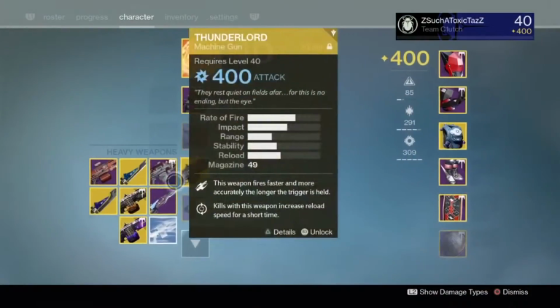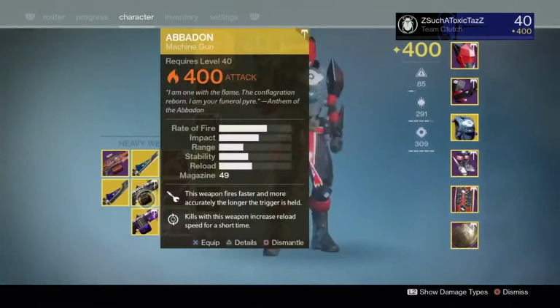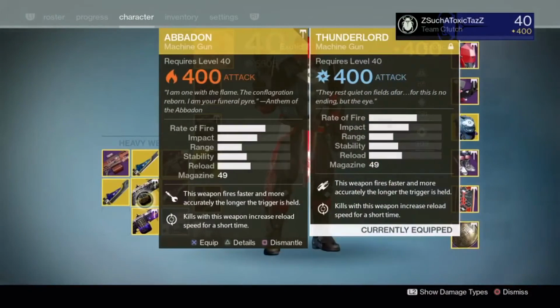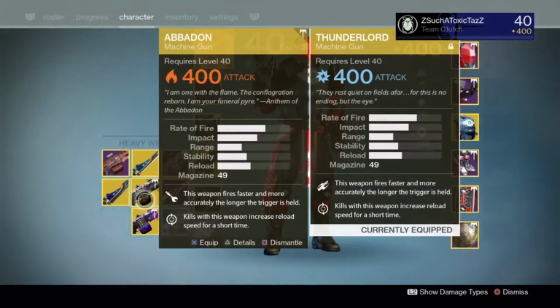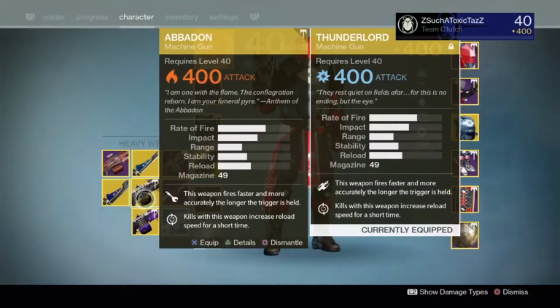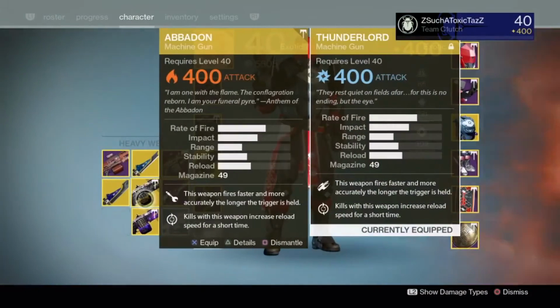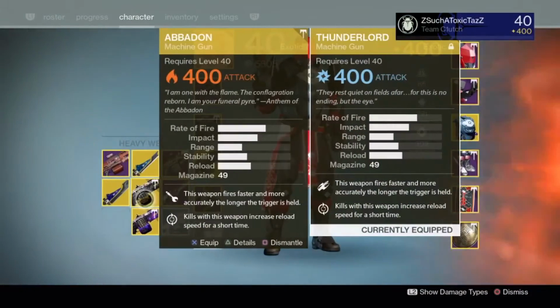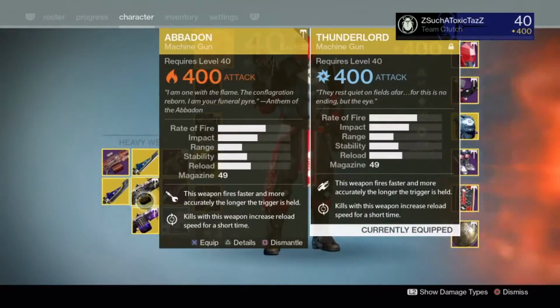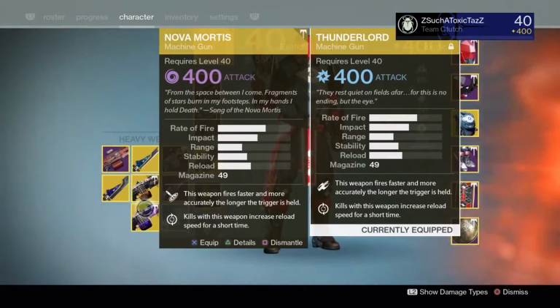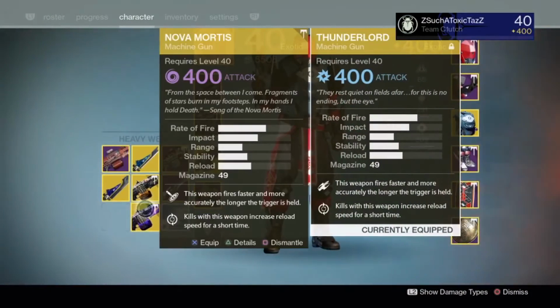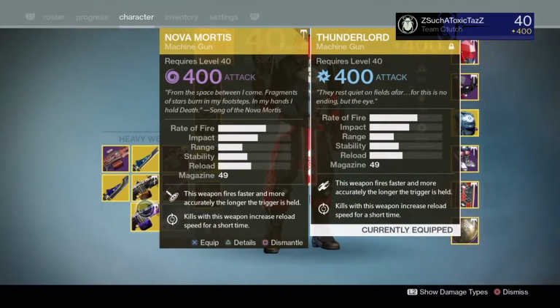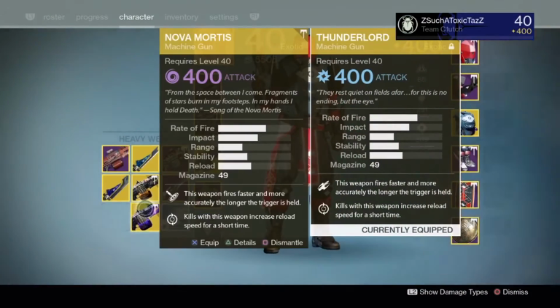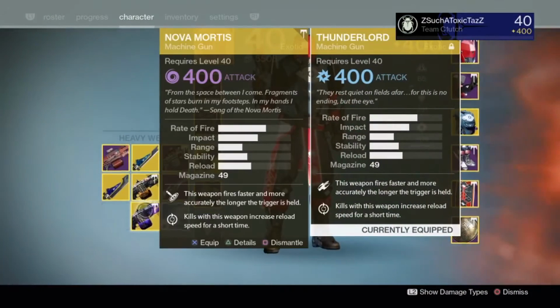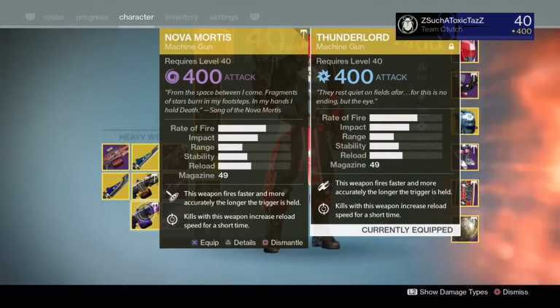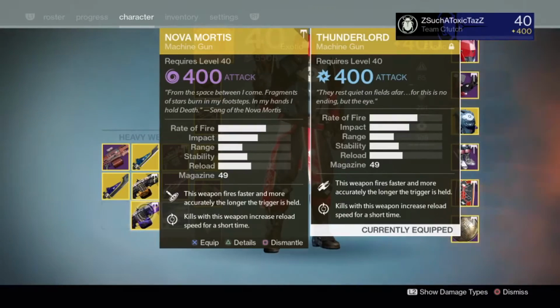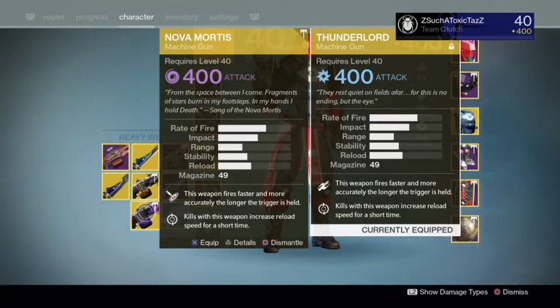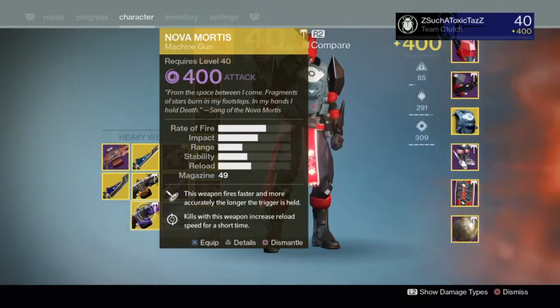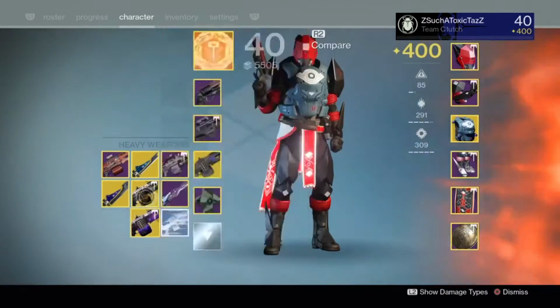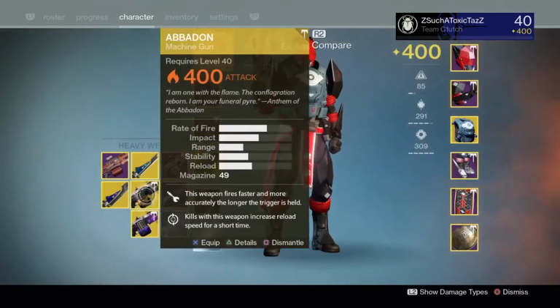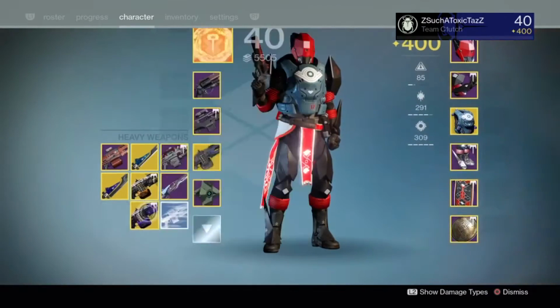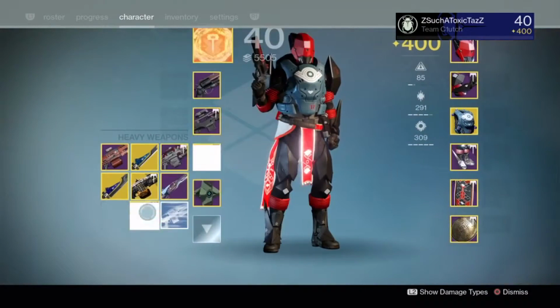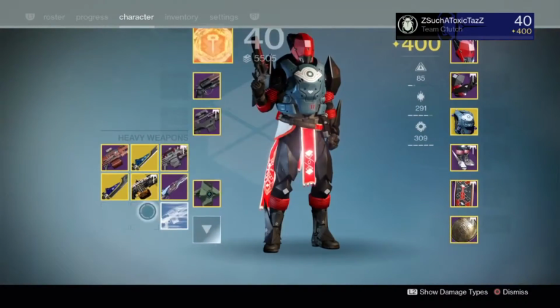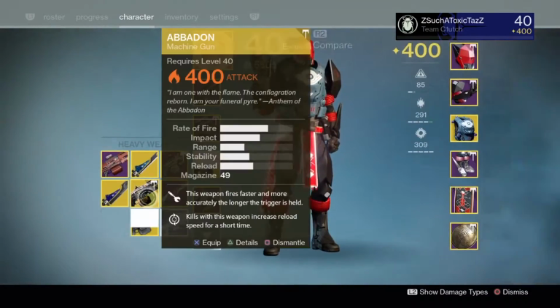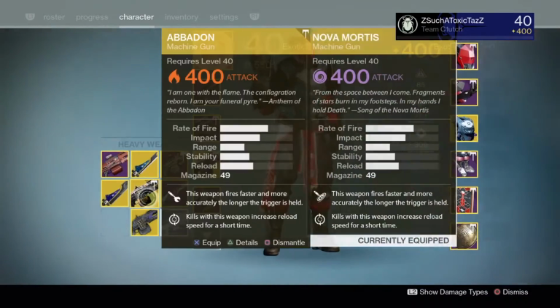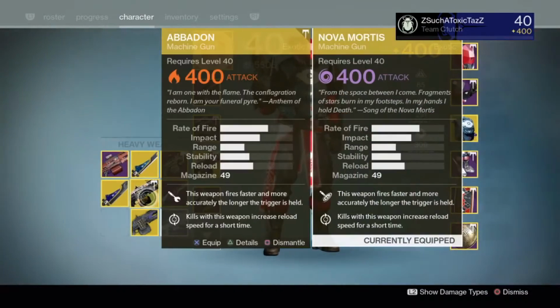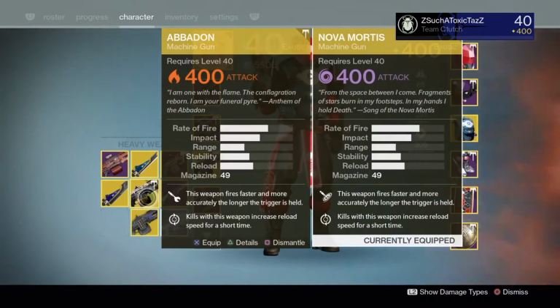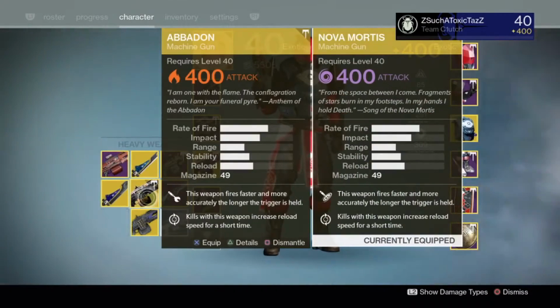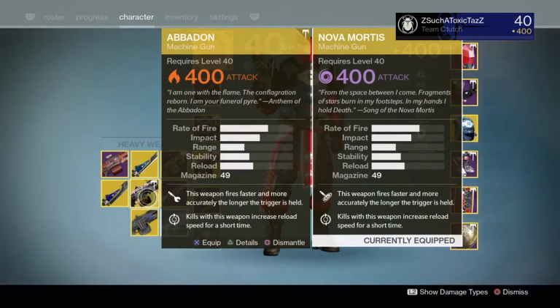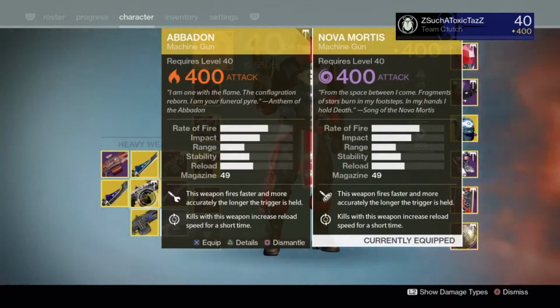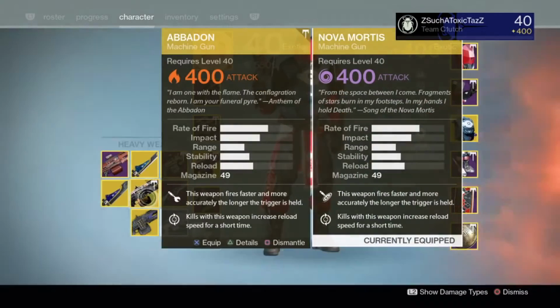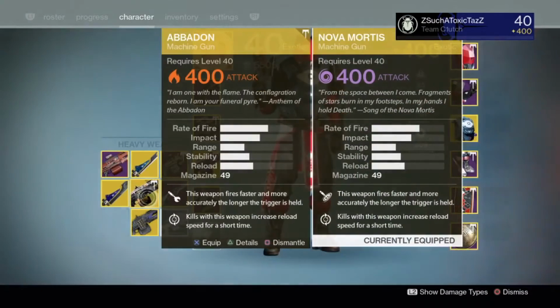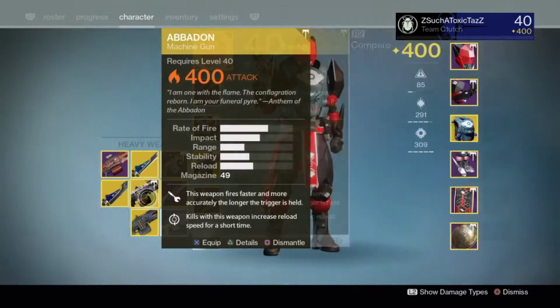This is just to show that all the stats on the Abaddon, Thunder Lord, and Nova Mortis are exactly the same.